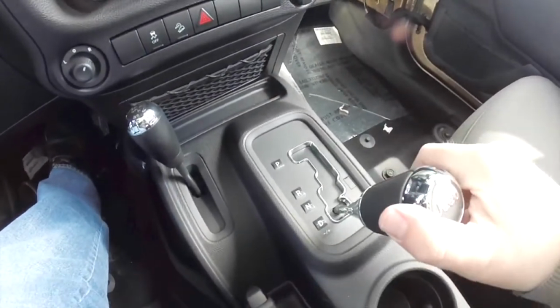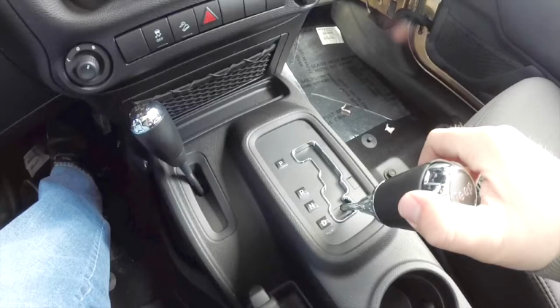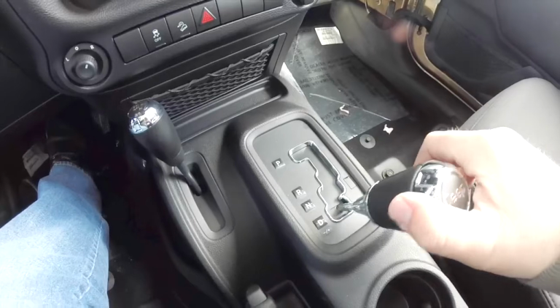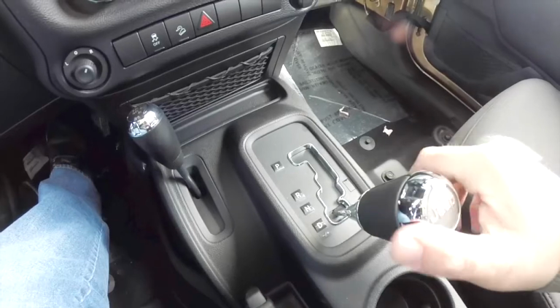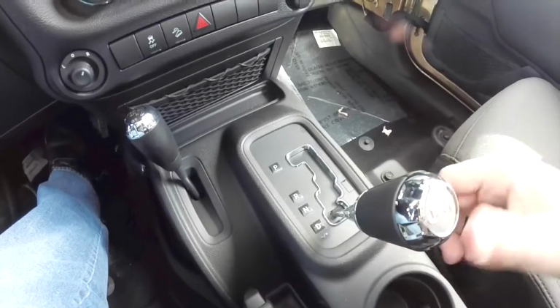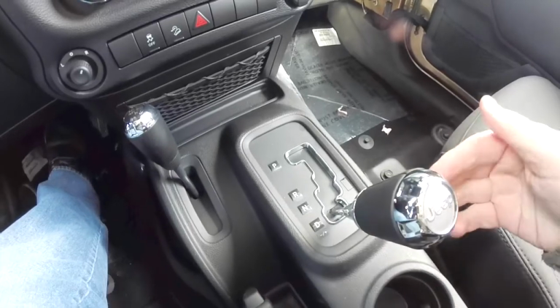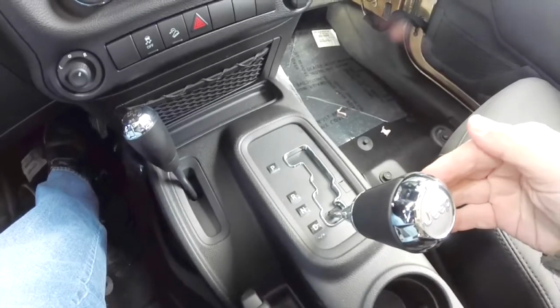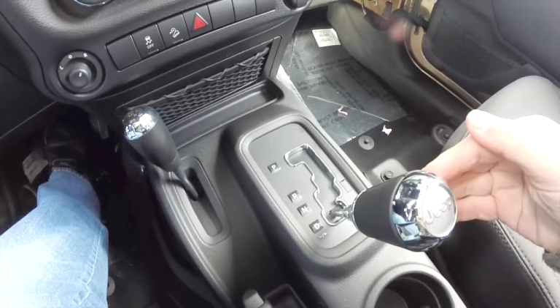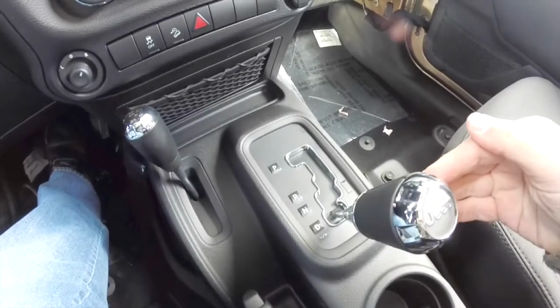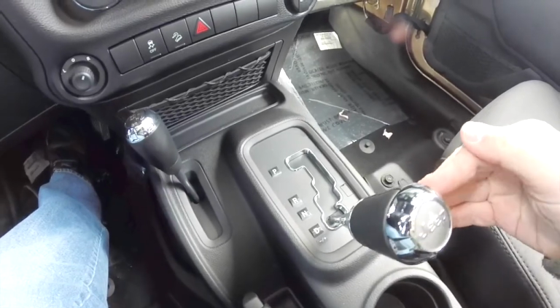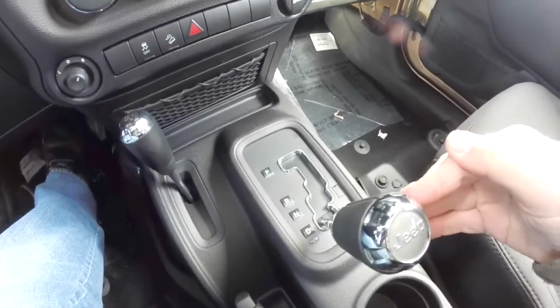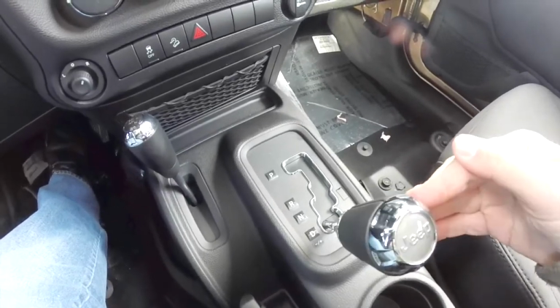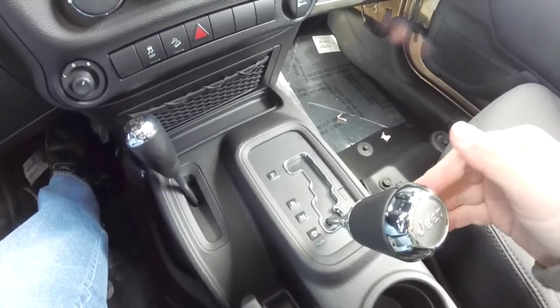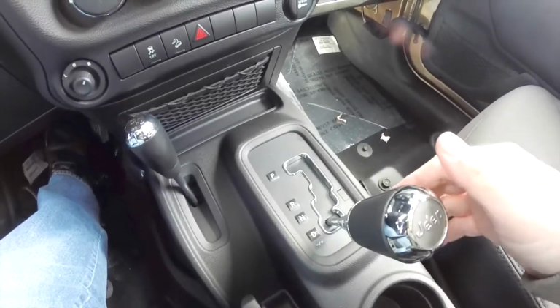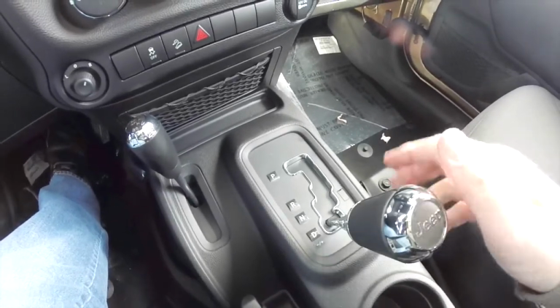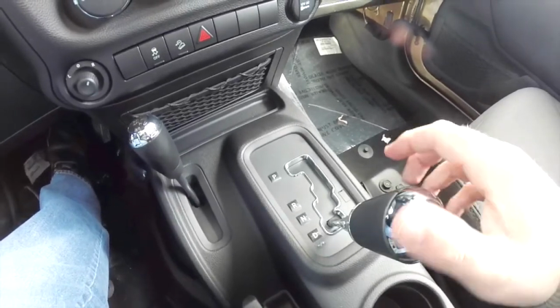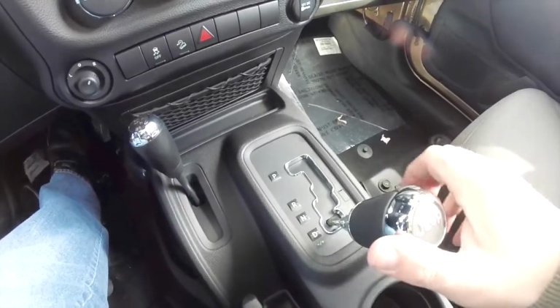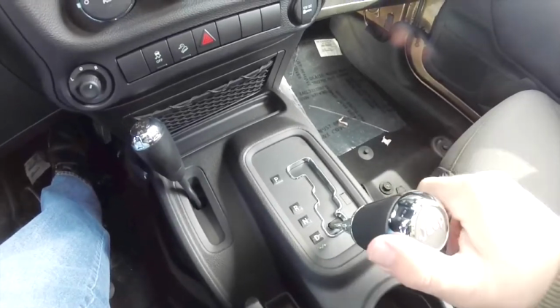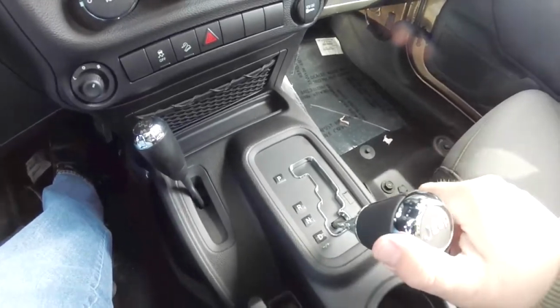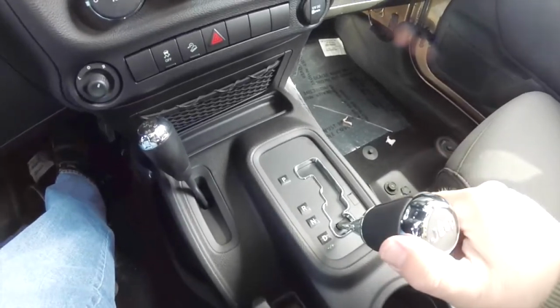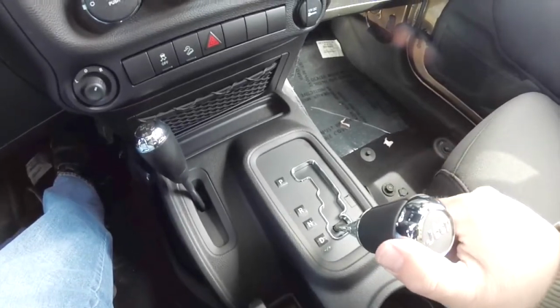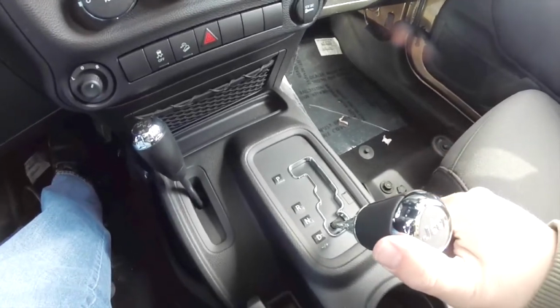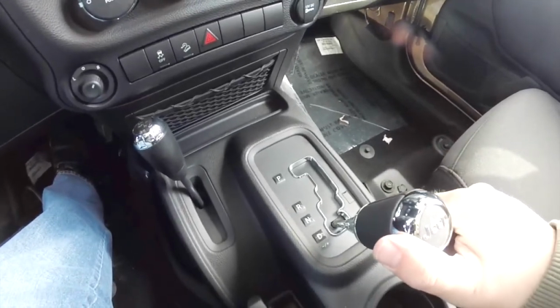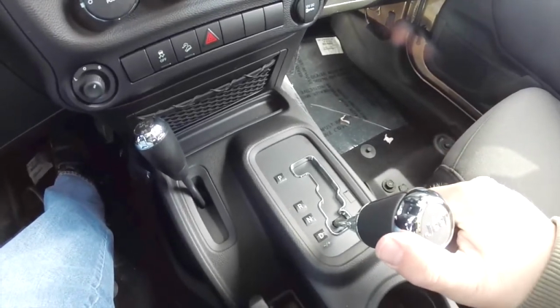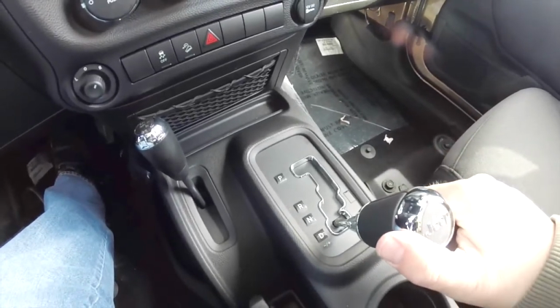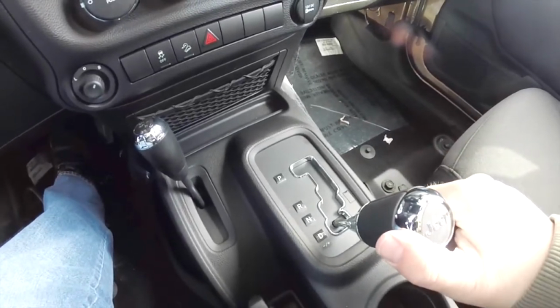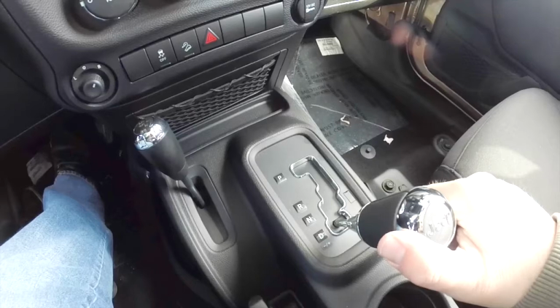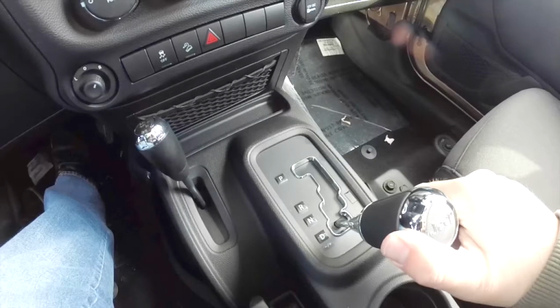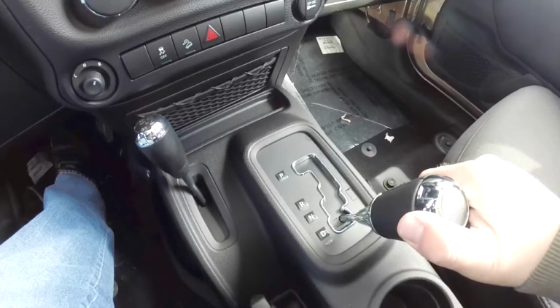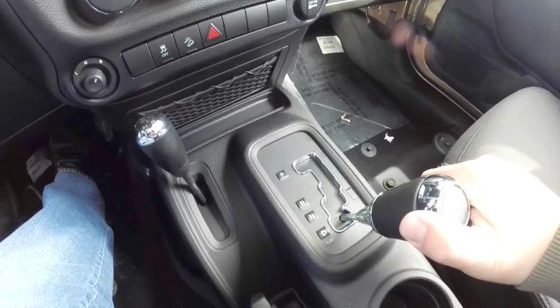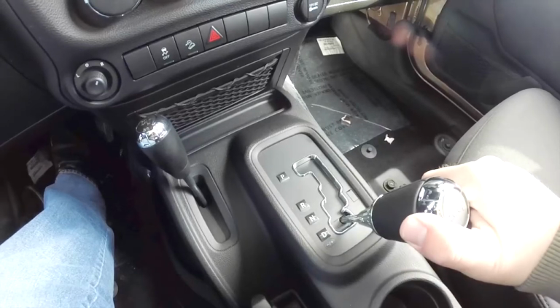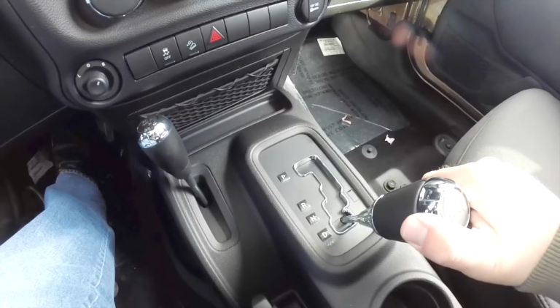Tap to the right to upshift, tap to the left to downshift. To get back into drive, just press and hold to the right.